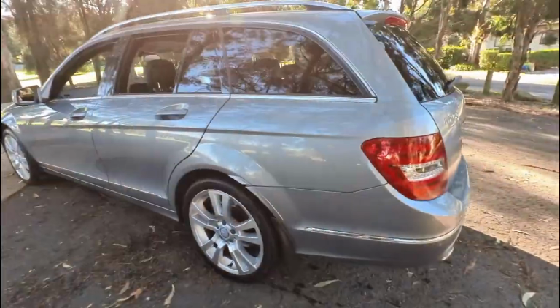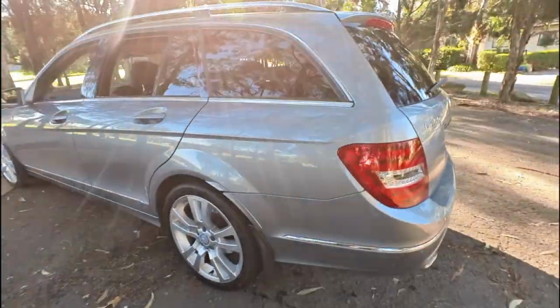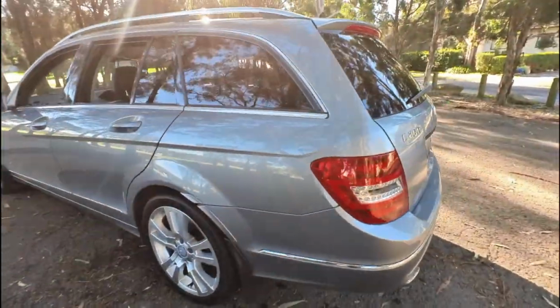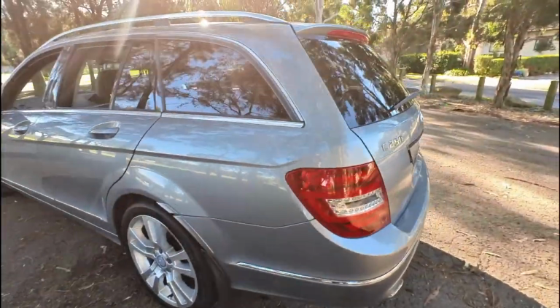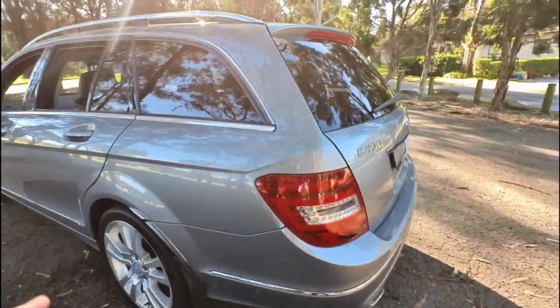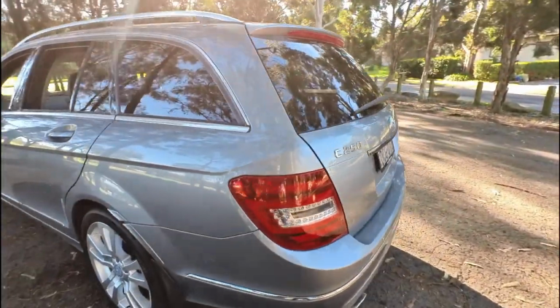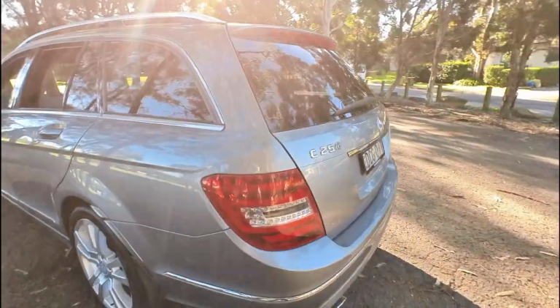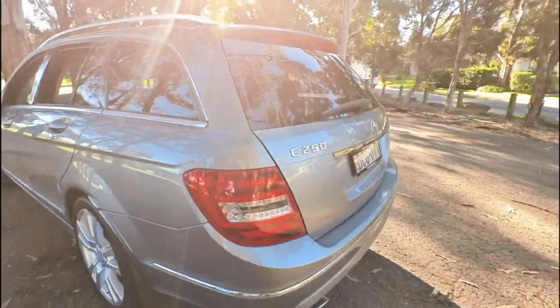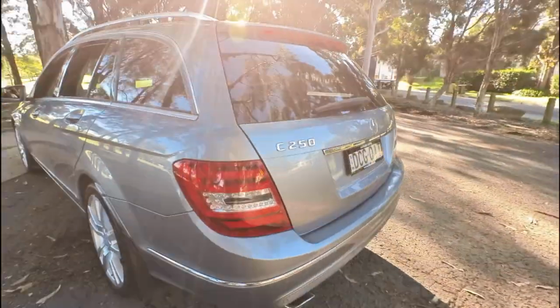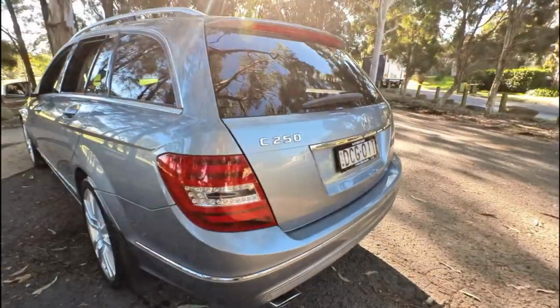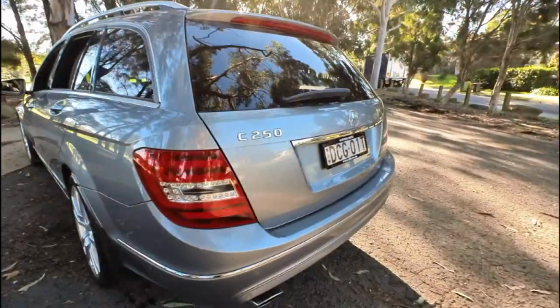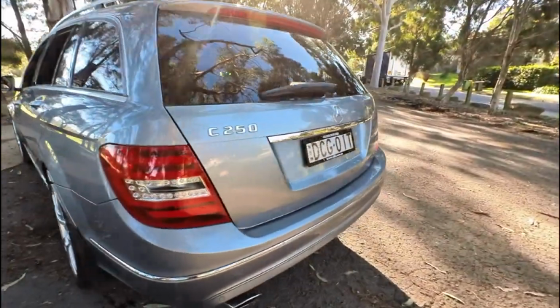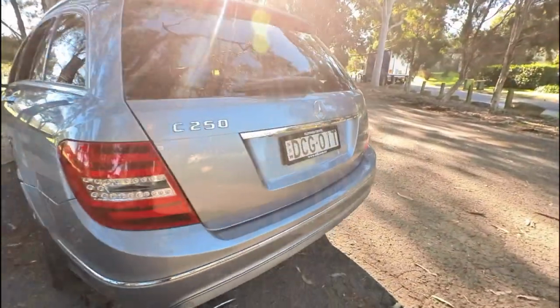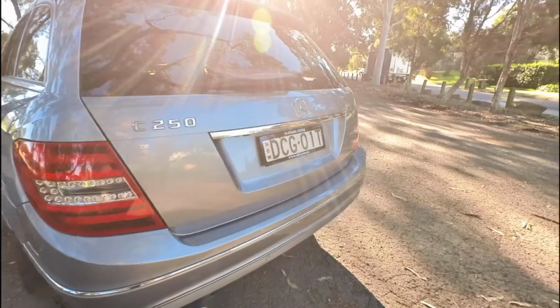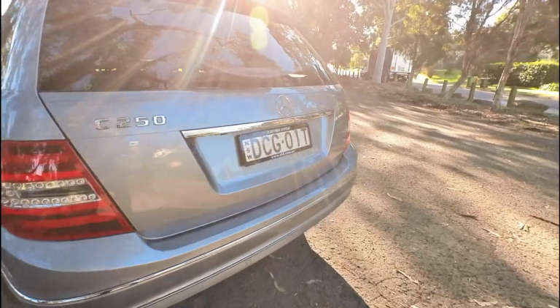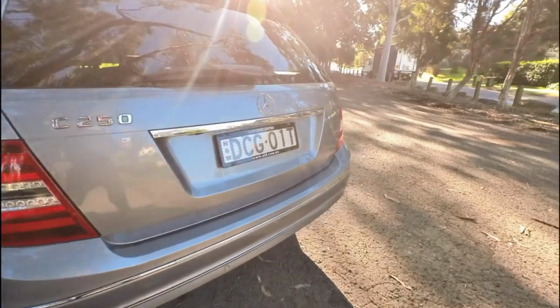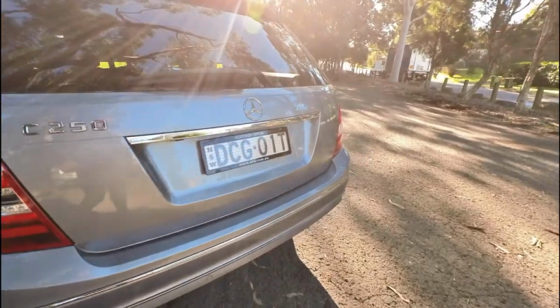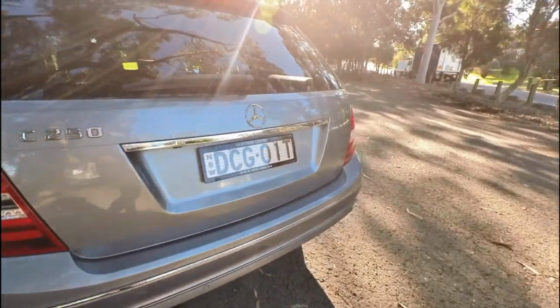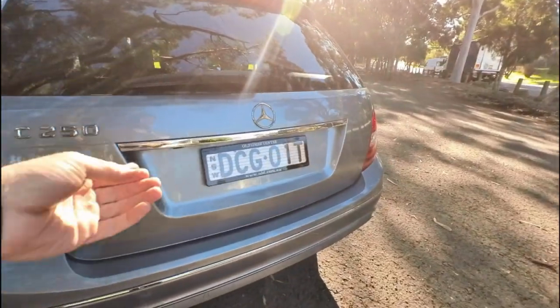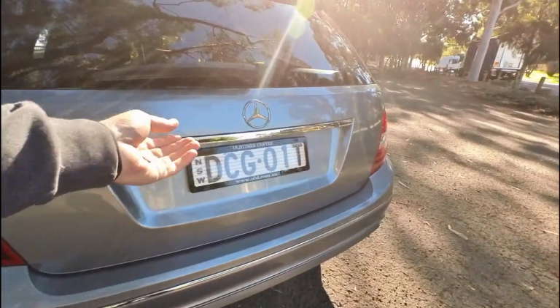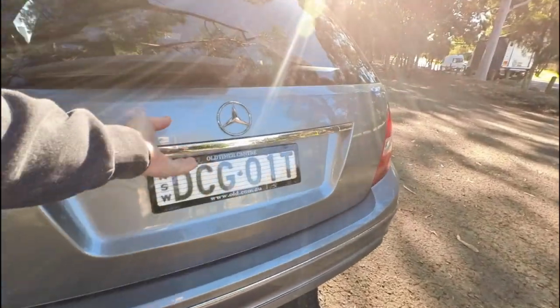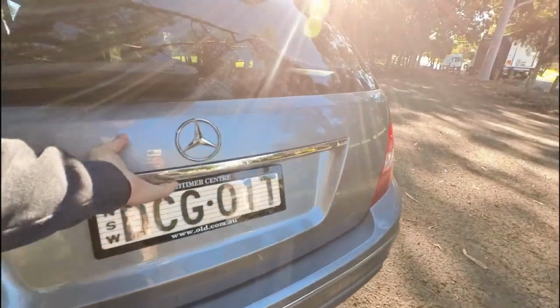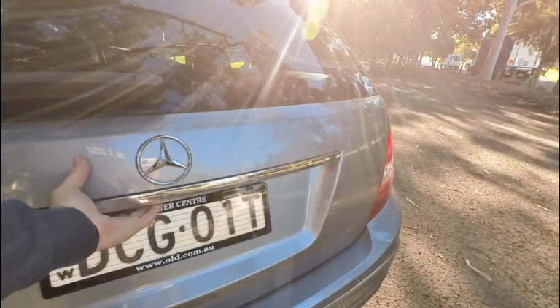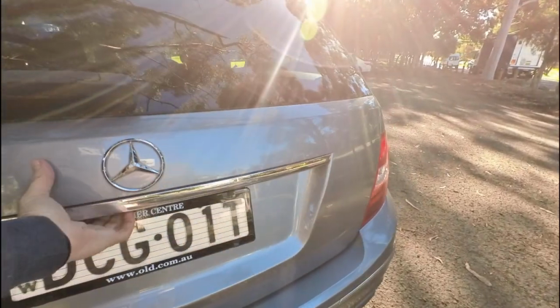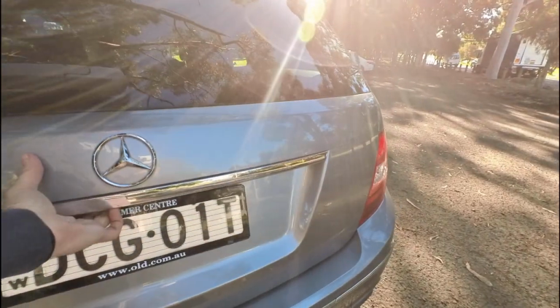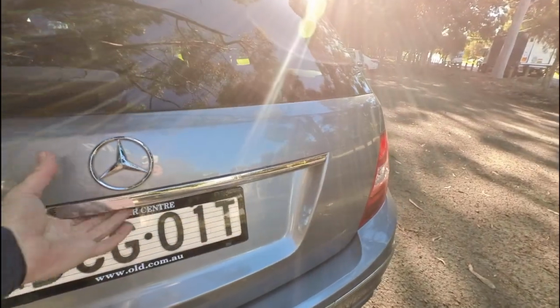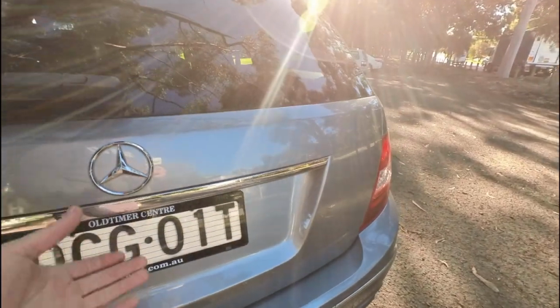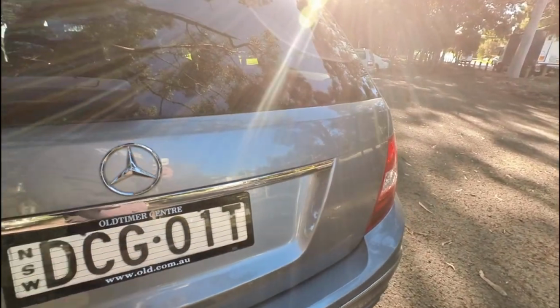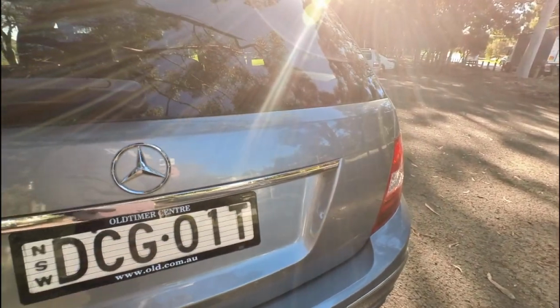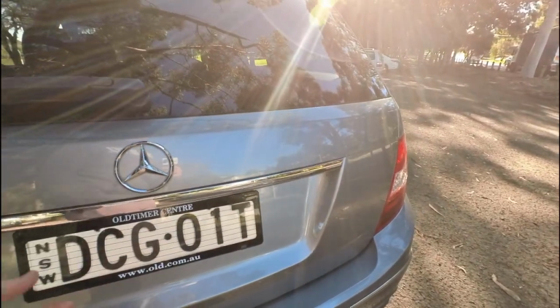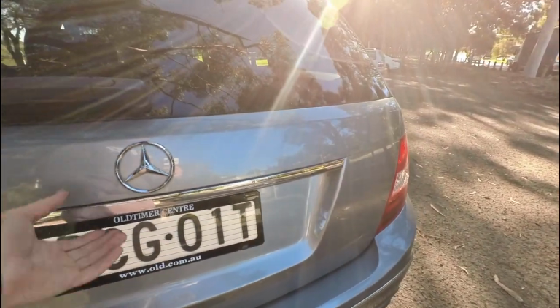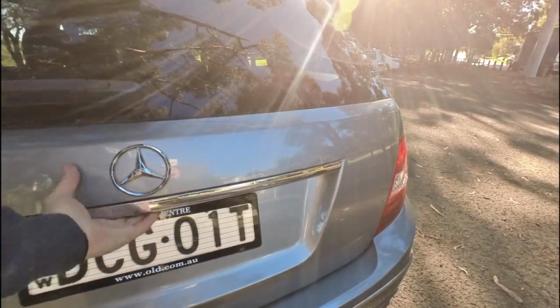Continental tyres, tinted windows, parking sensors — they've got everything.